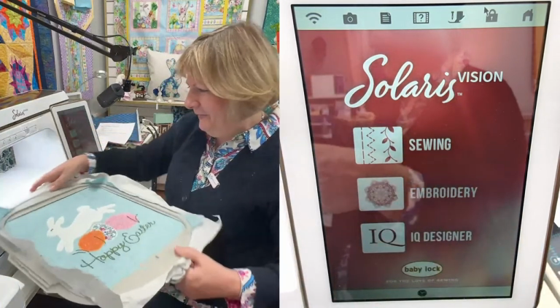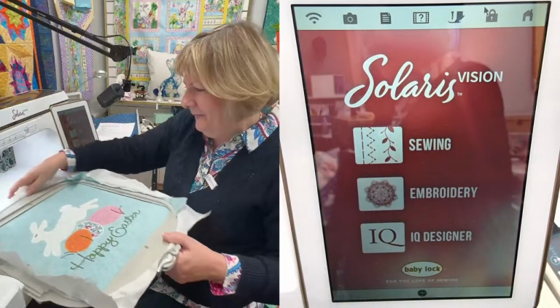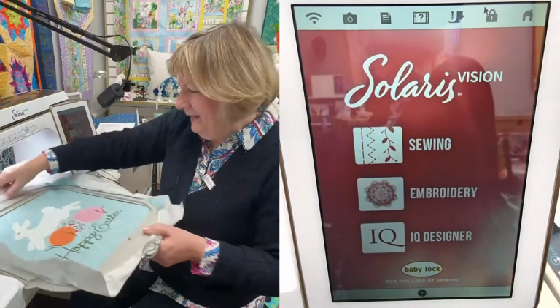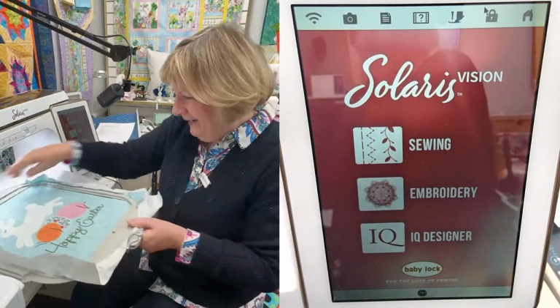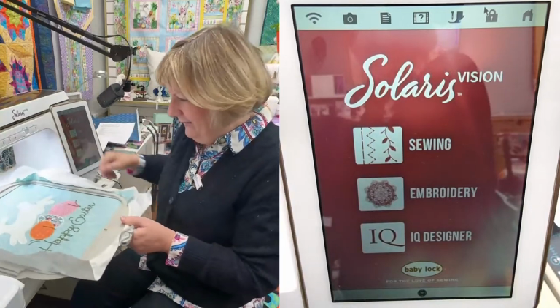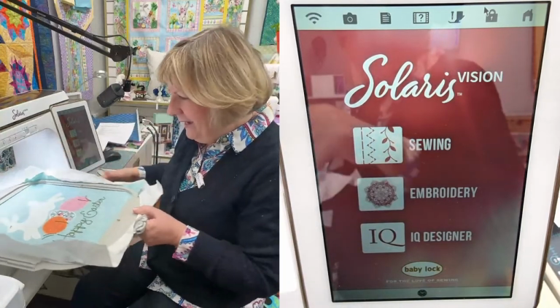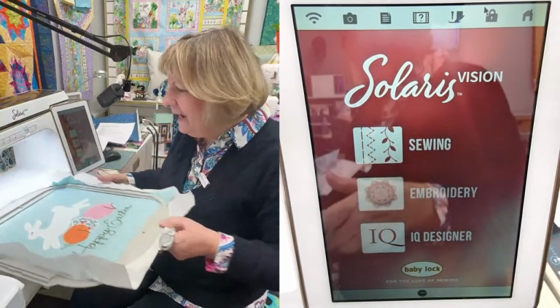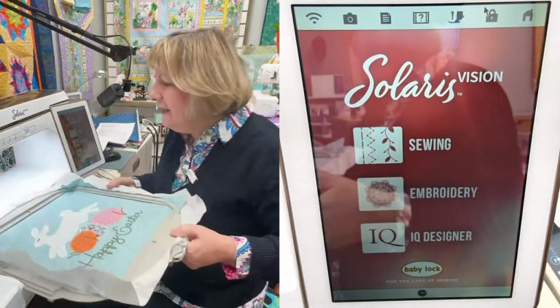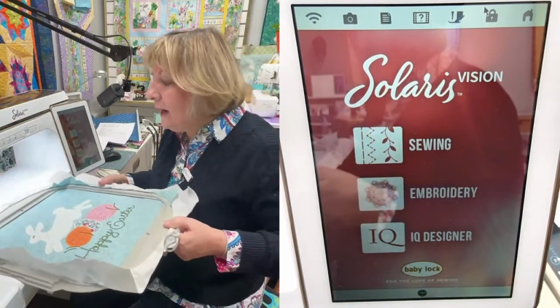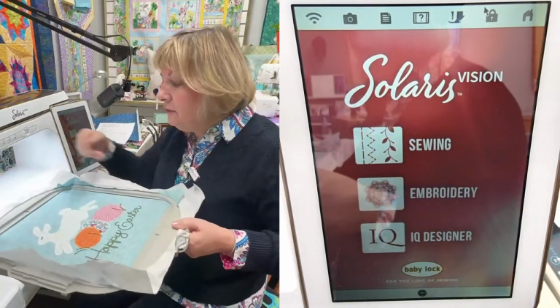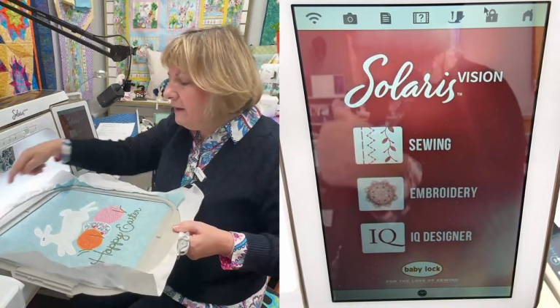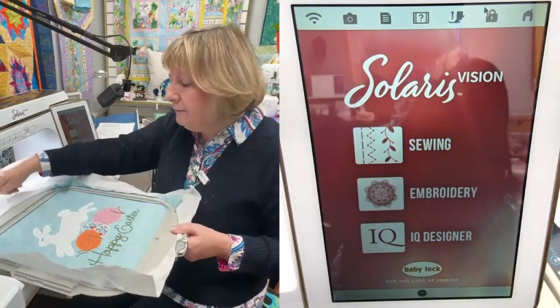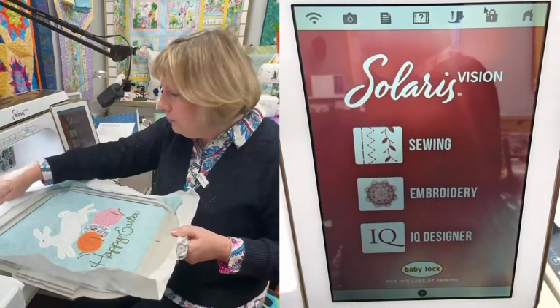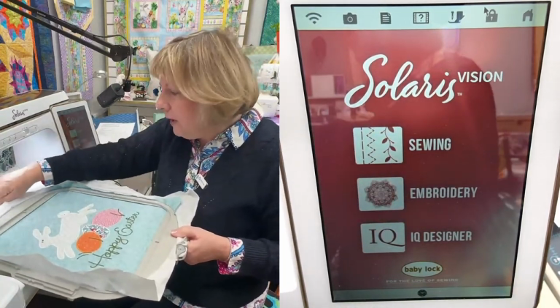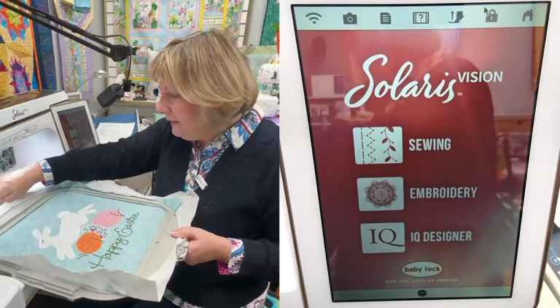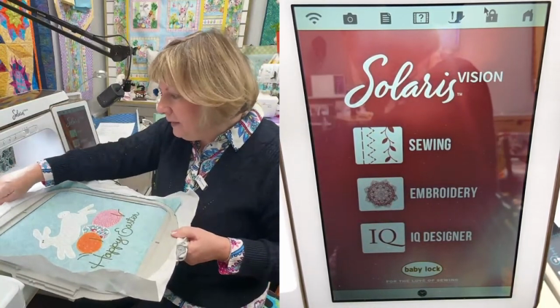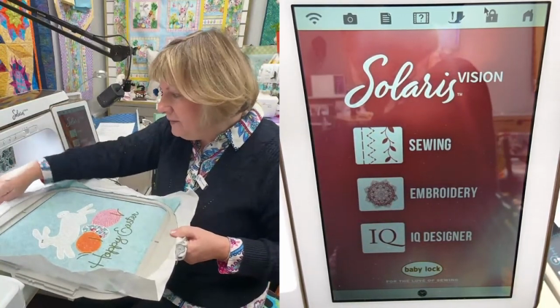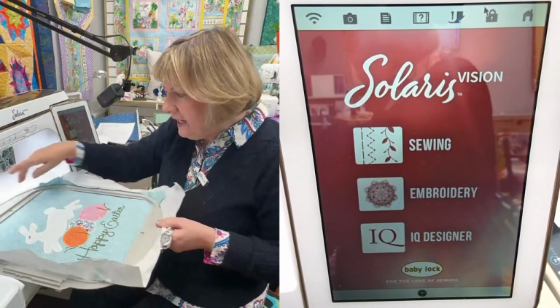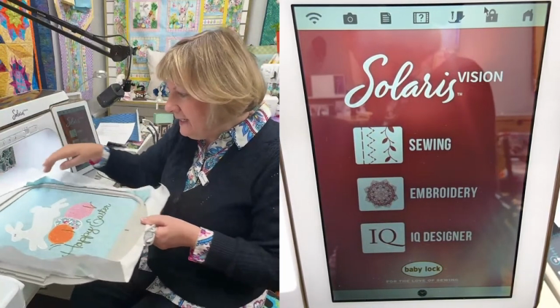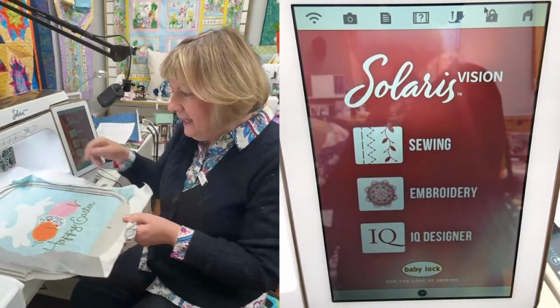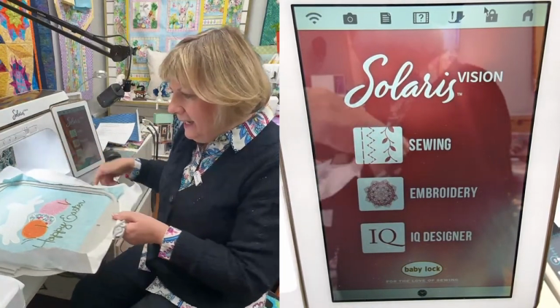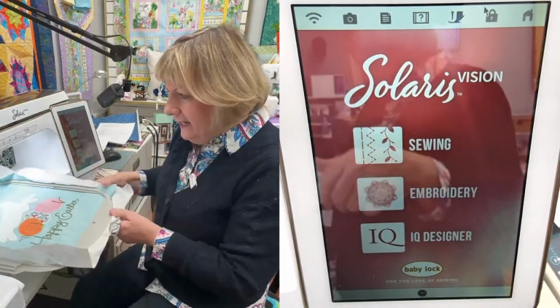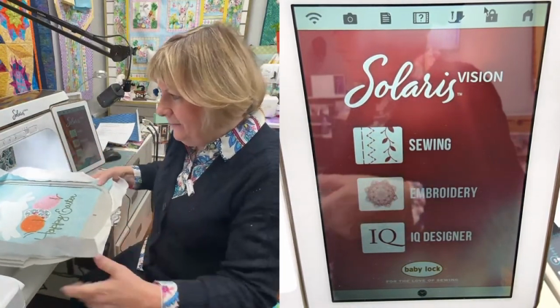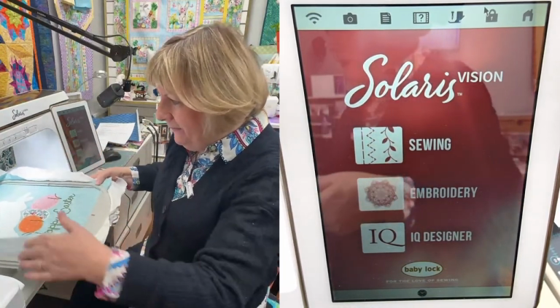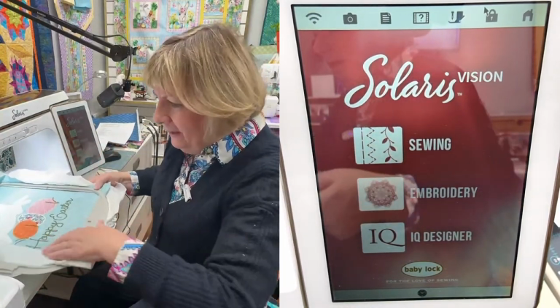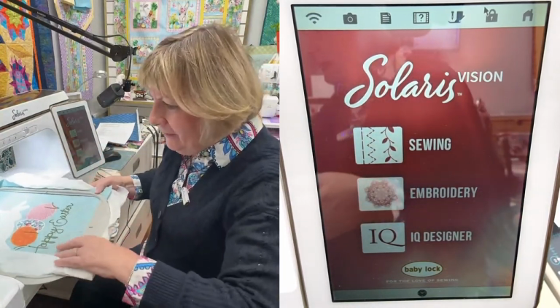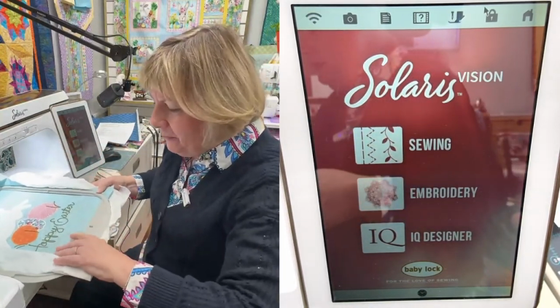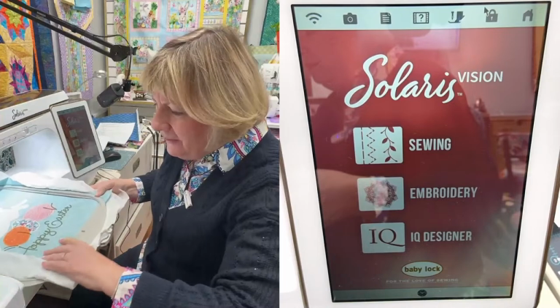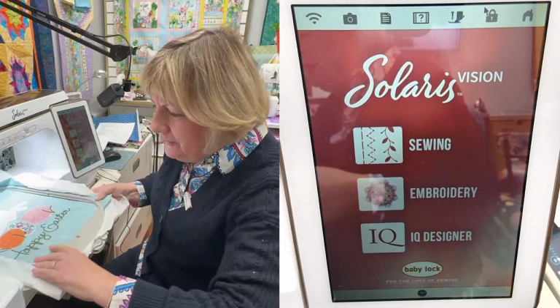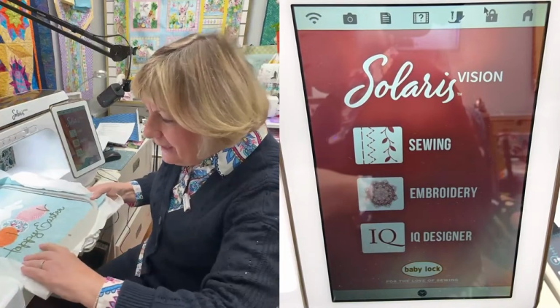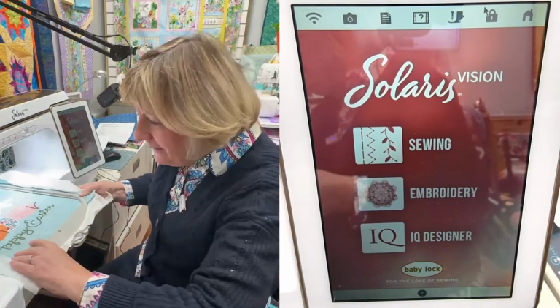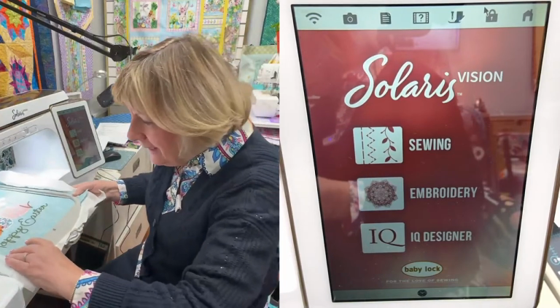Today we are going to put borders on in IQ Designer — first a piece that's going to look like a flange, and then the second piece will be bordered with bunny tails, to go along with our Bunny Knoll theme. I do have a full bobbin in my machine and a brand new needle.